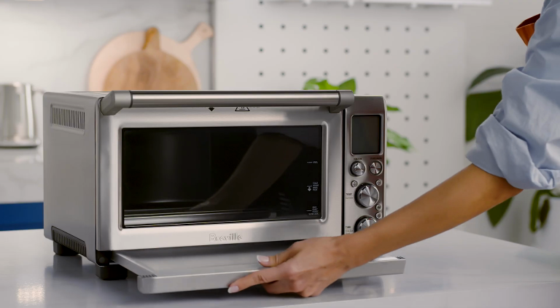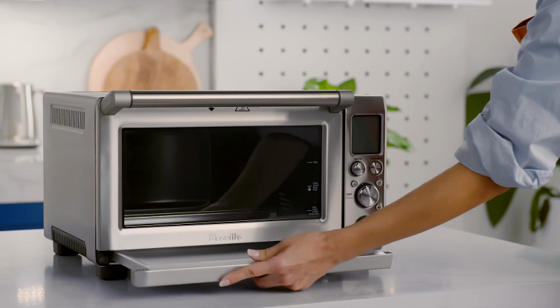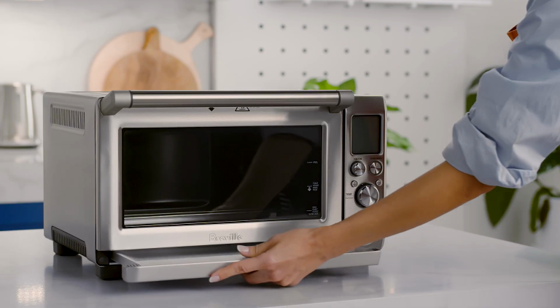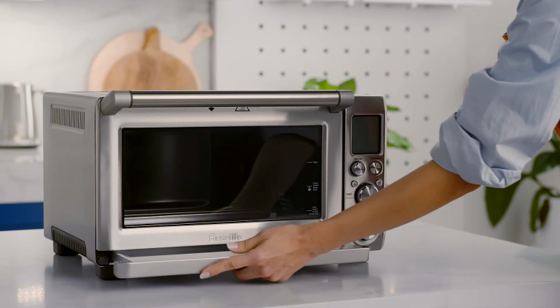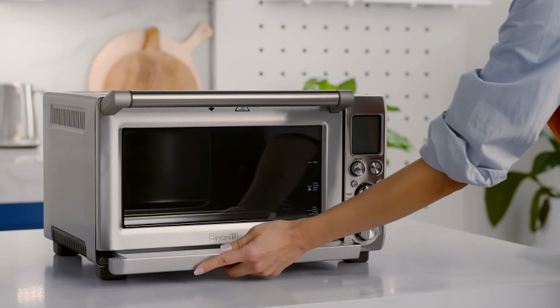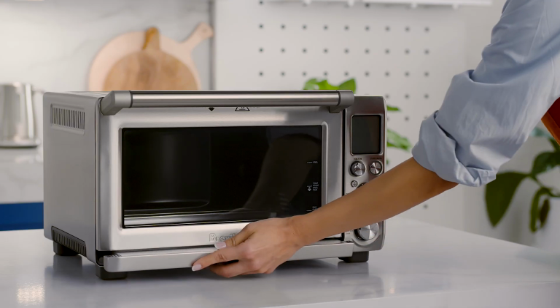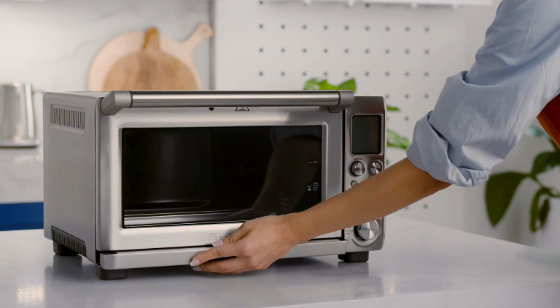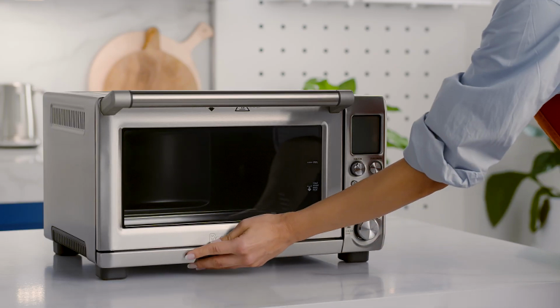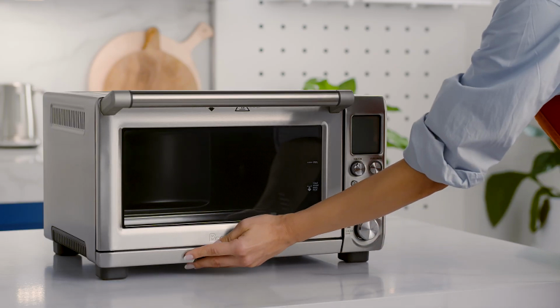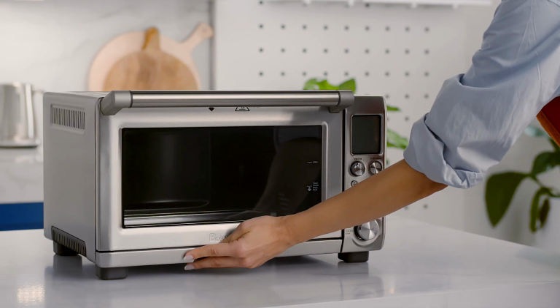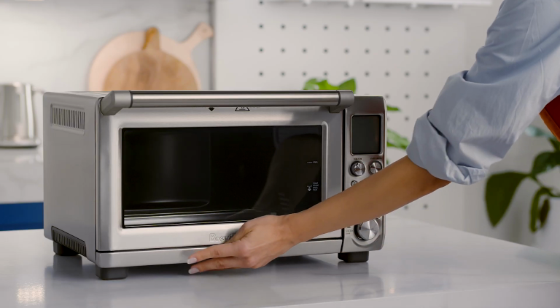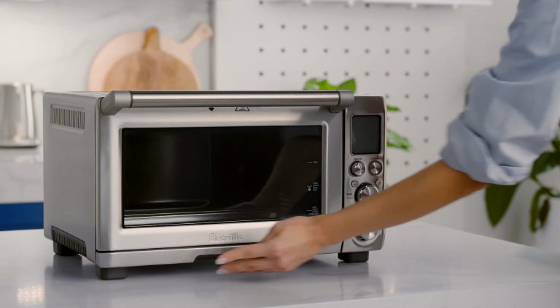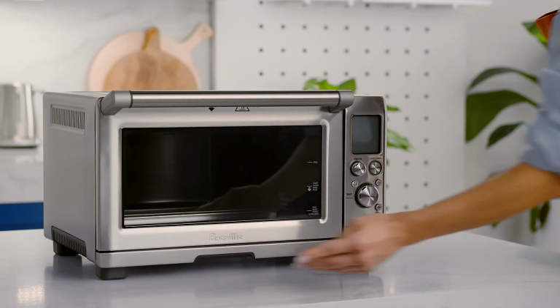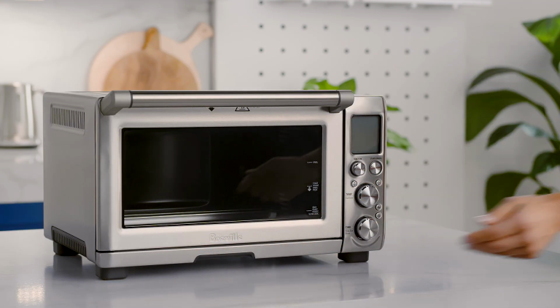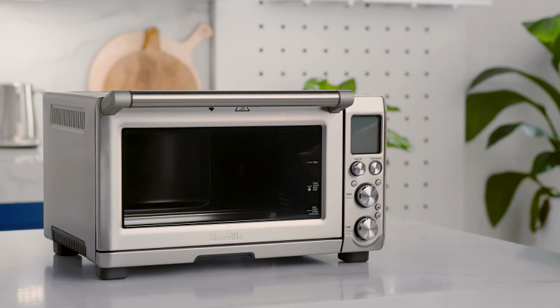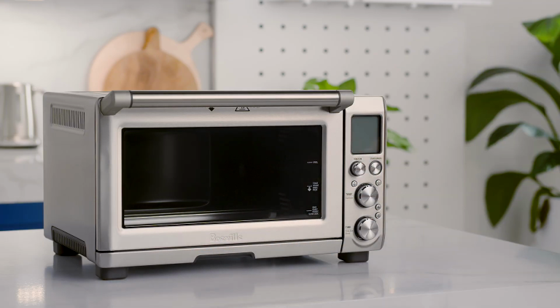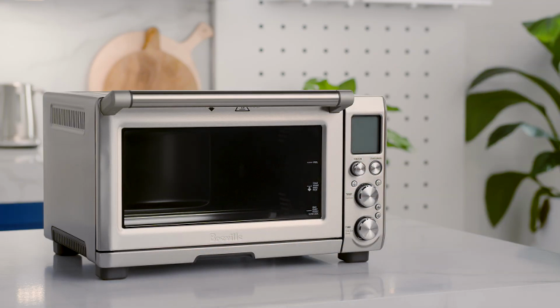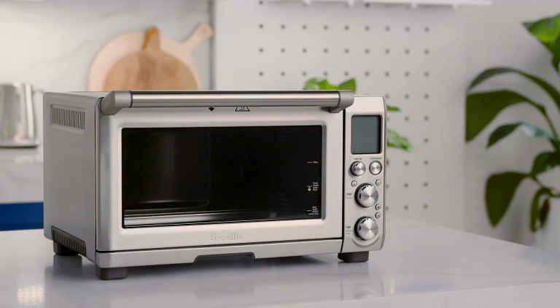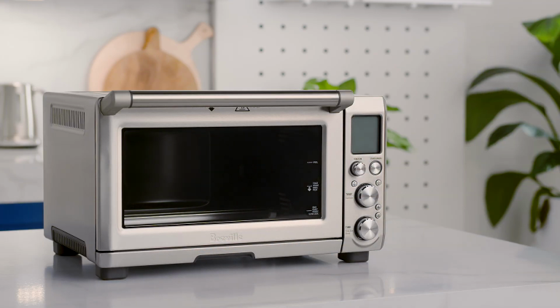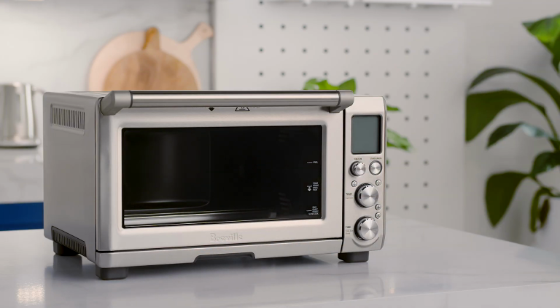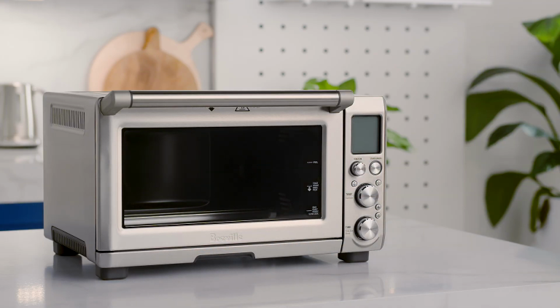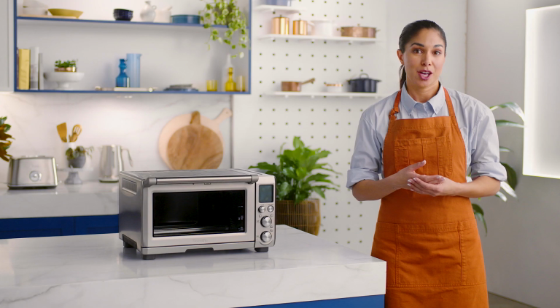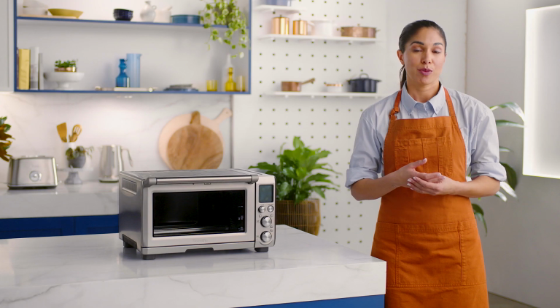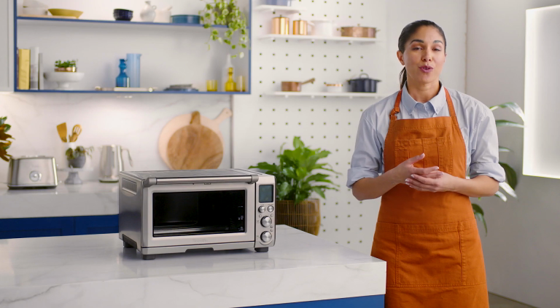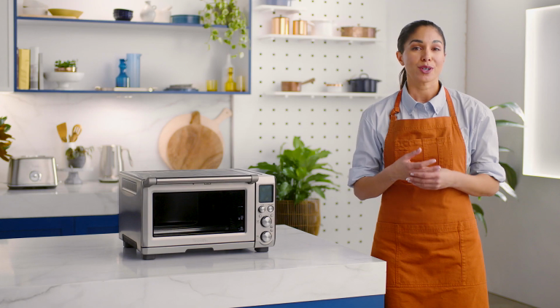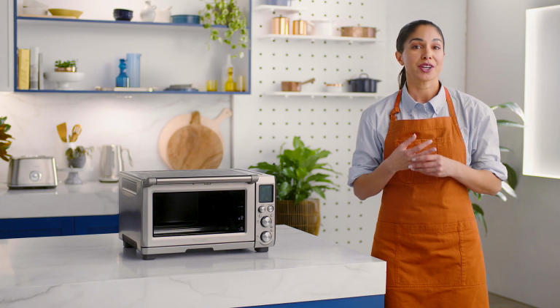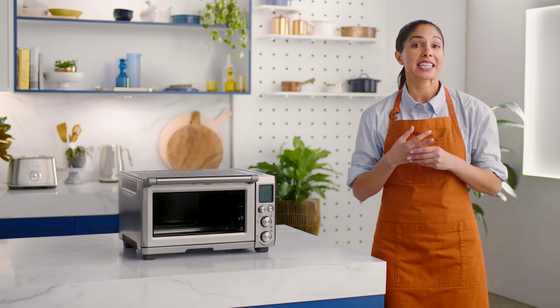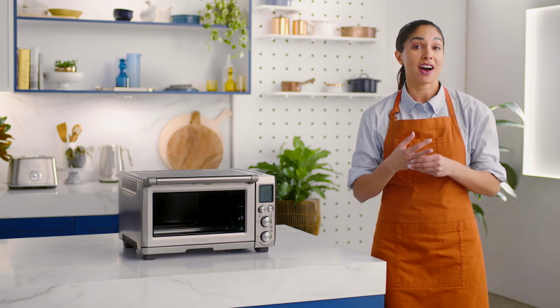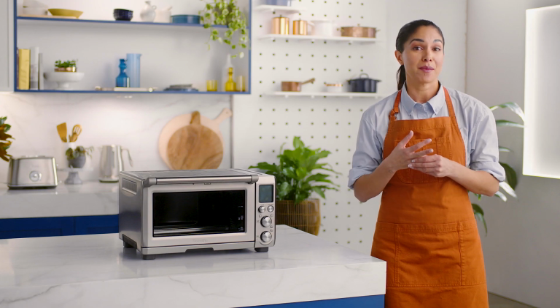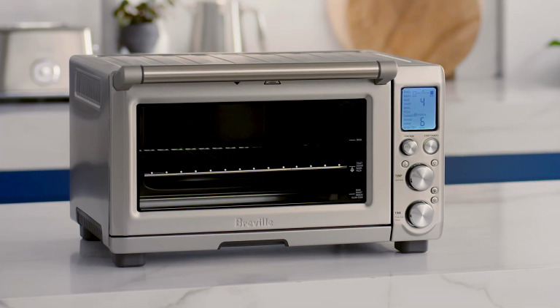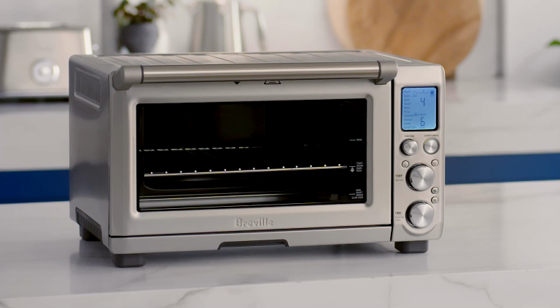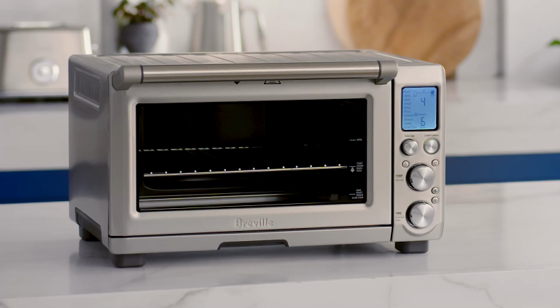Always reinsert the crumb tray into the oven after cleaning before turning the oven back on.